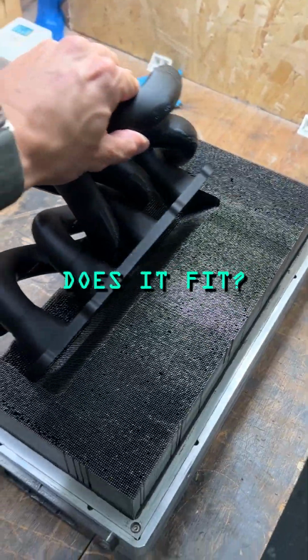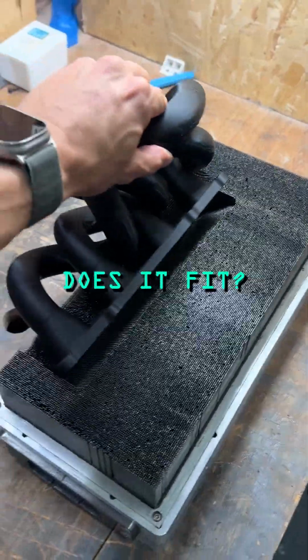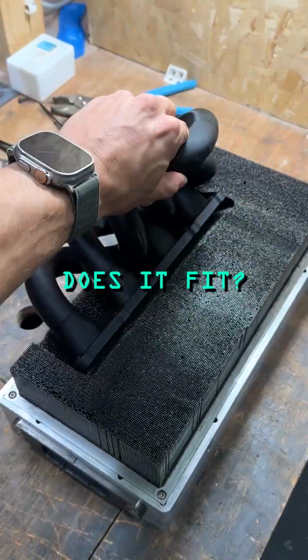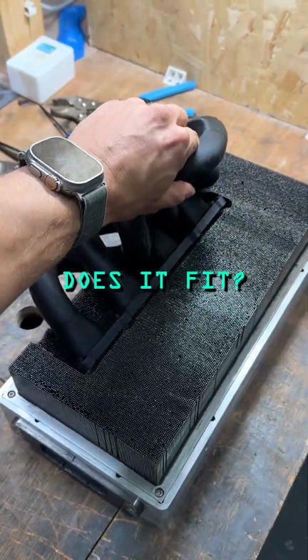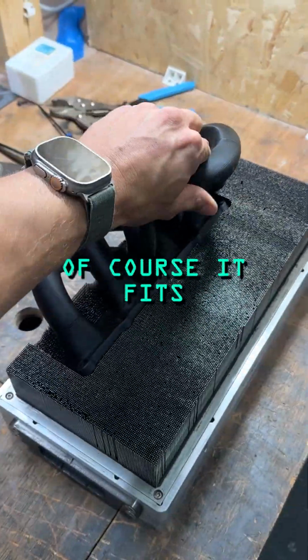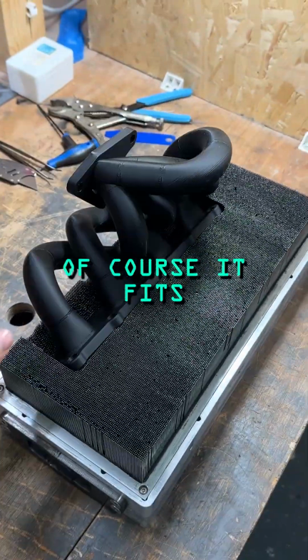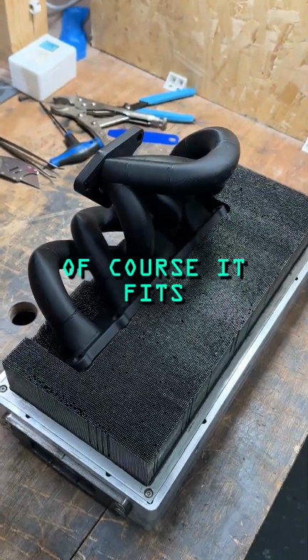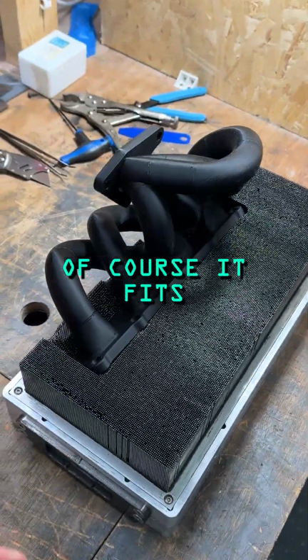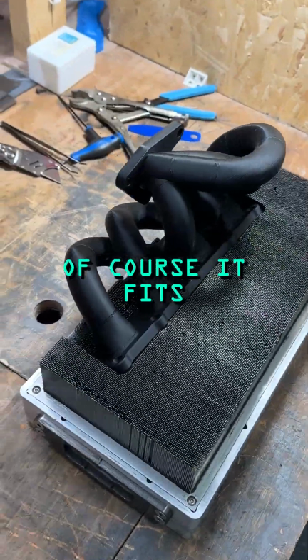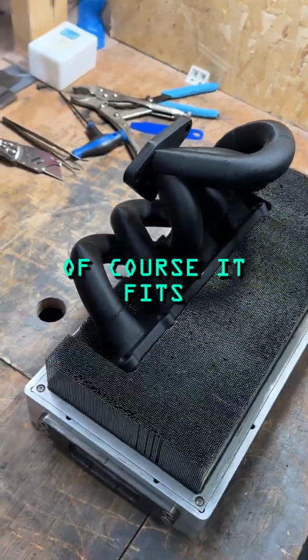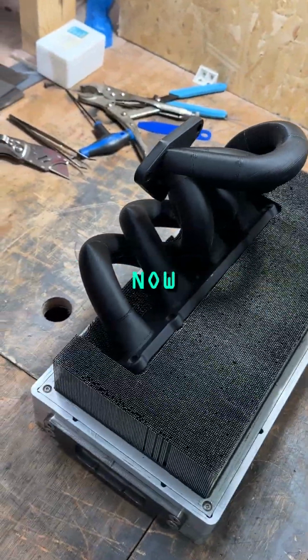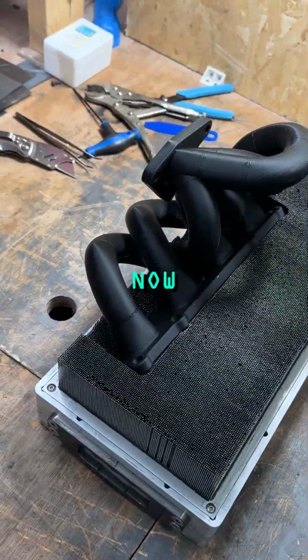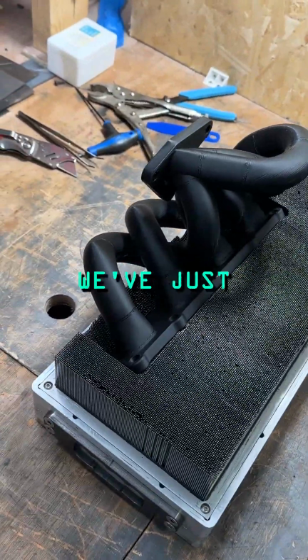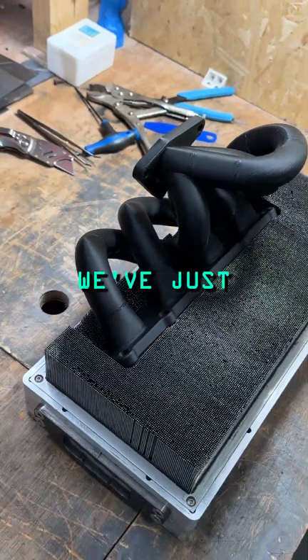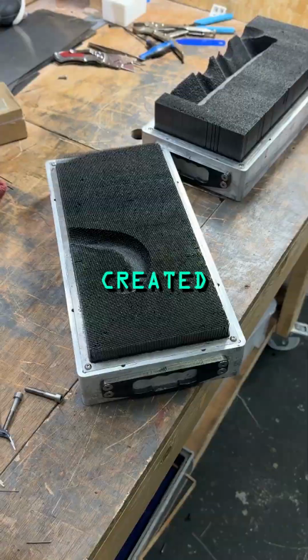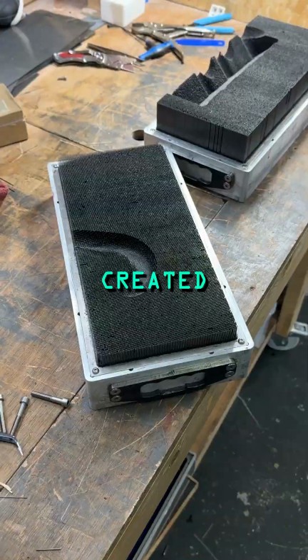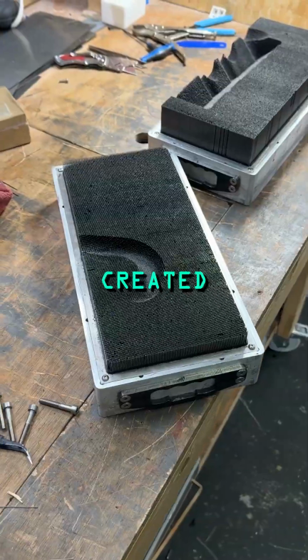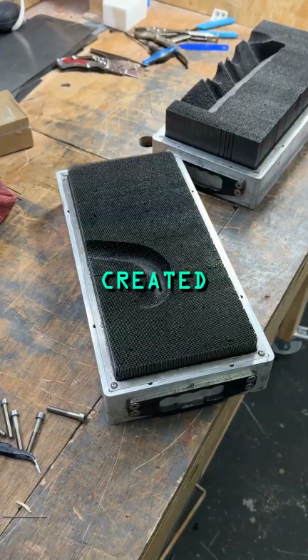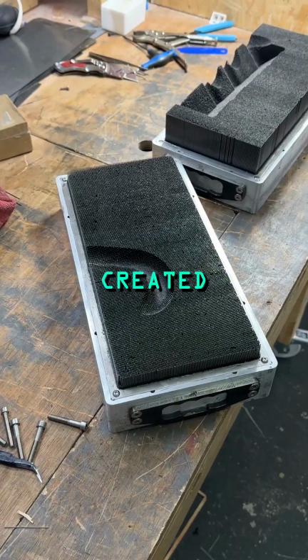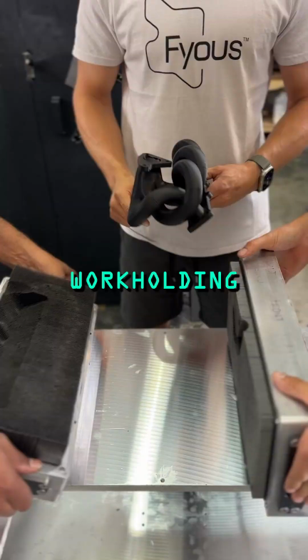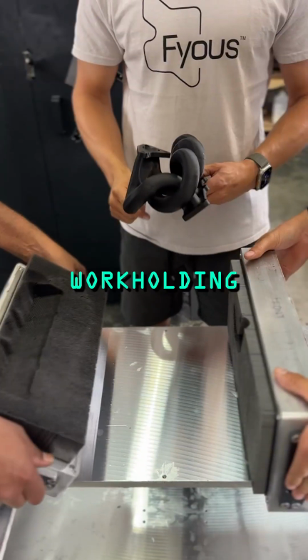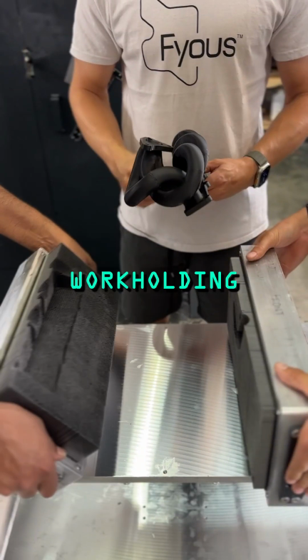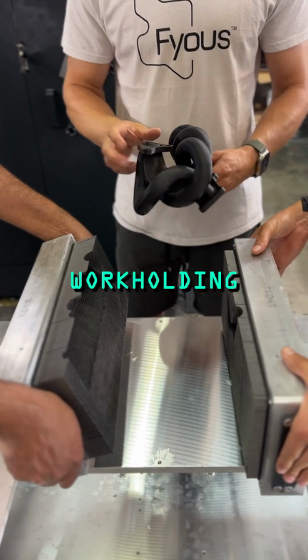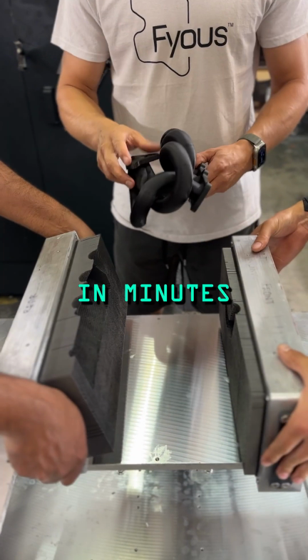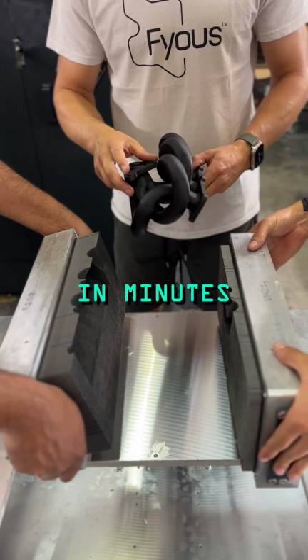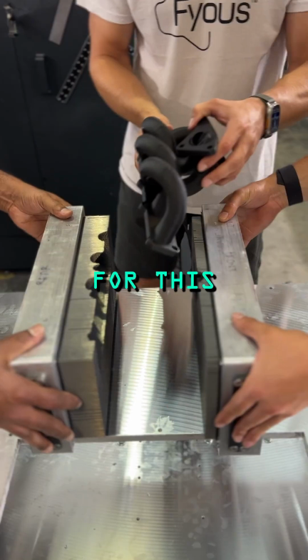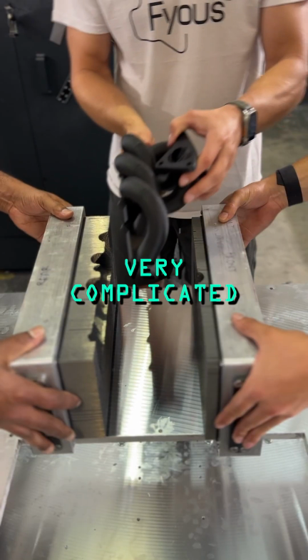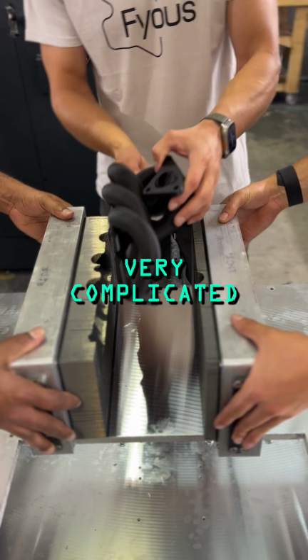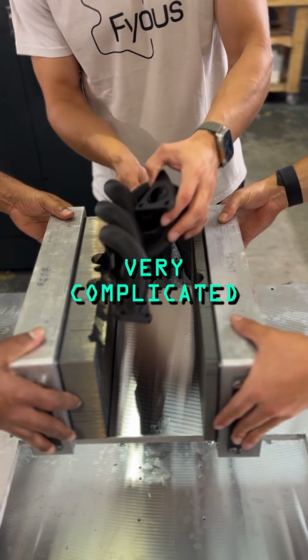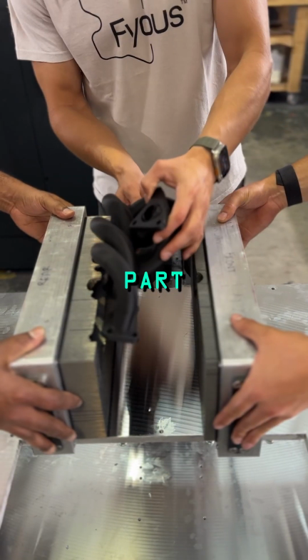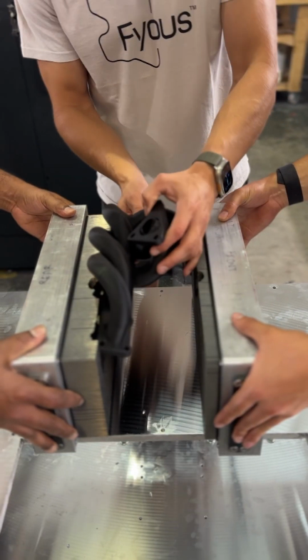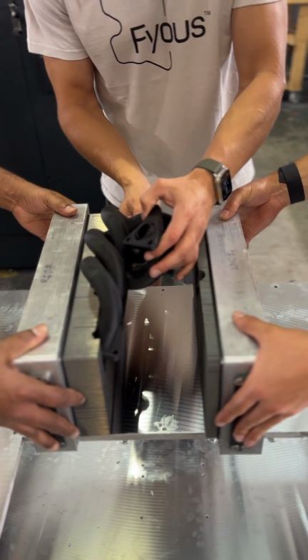Does it fit? Of course it fits. Now we've just created work holding in minutes for this very complicated part.